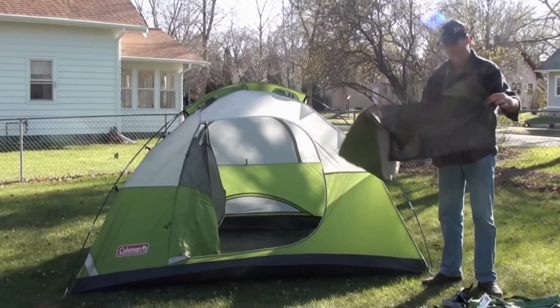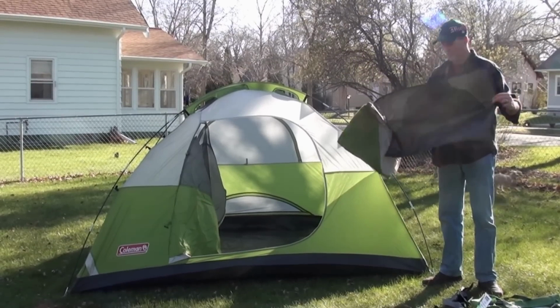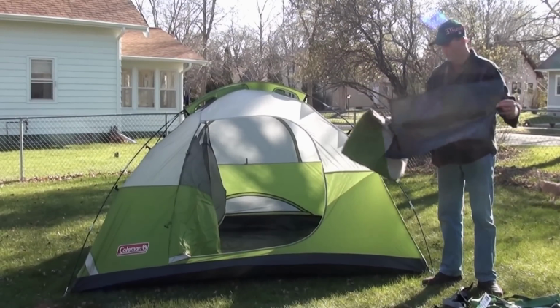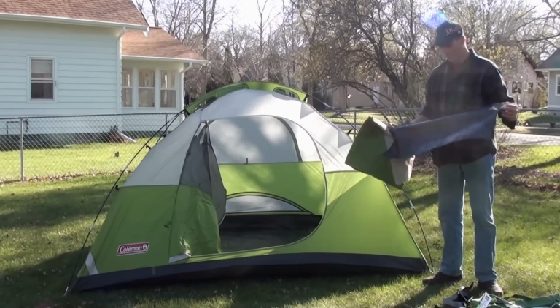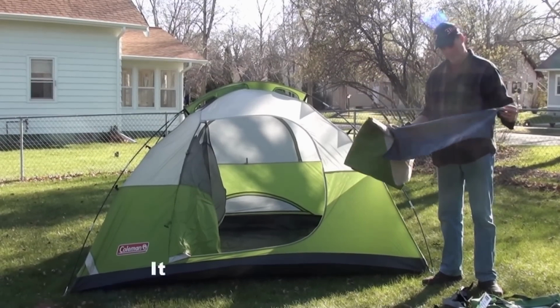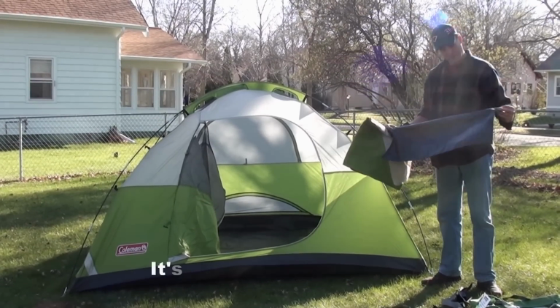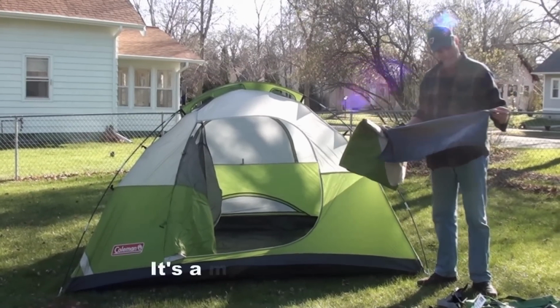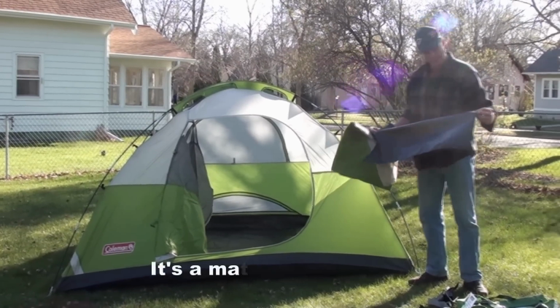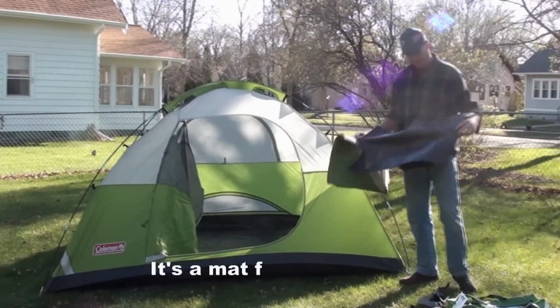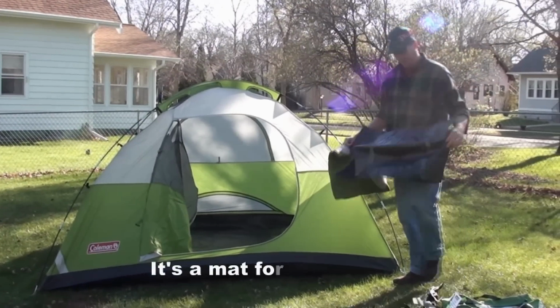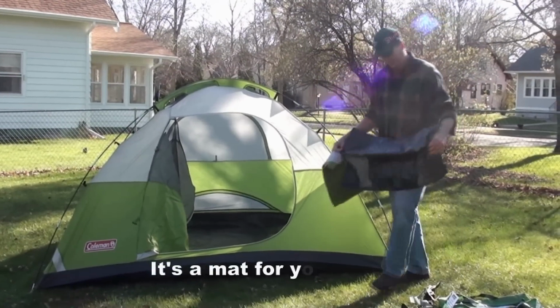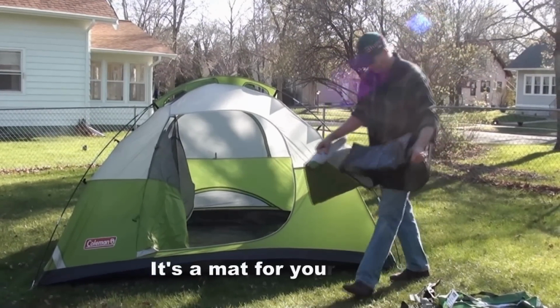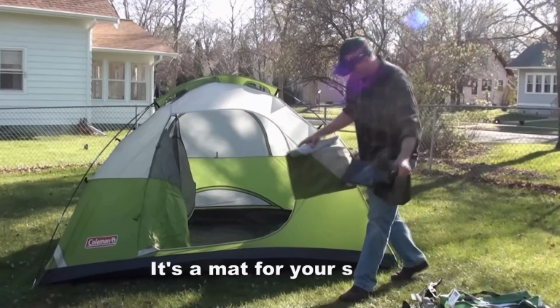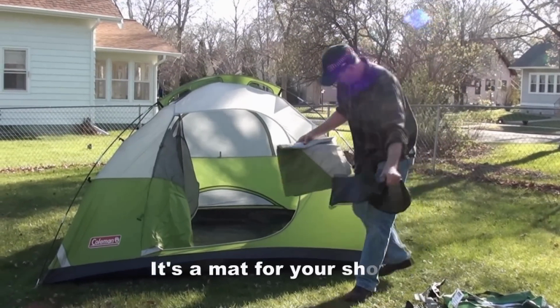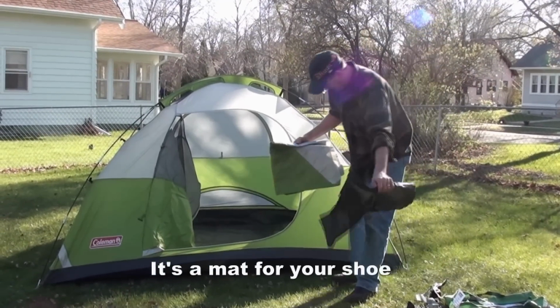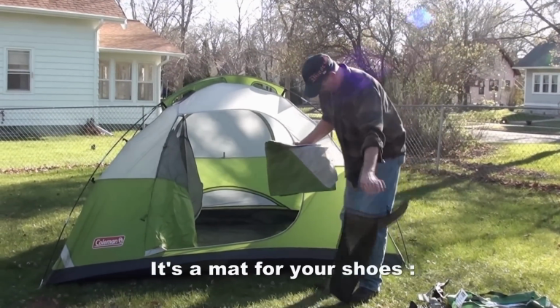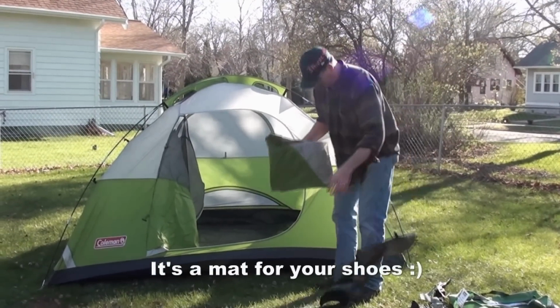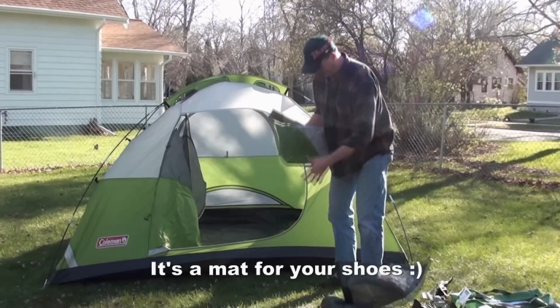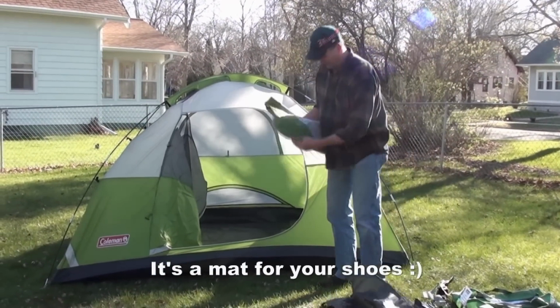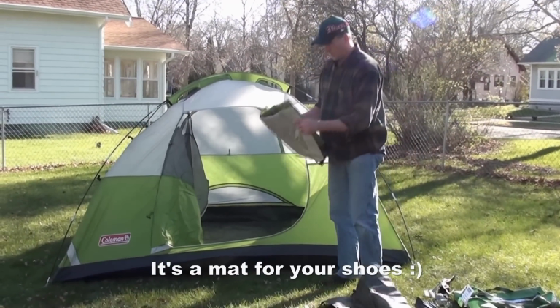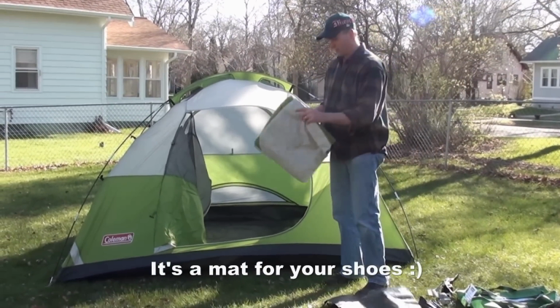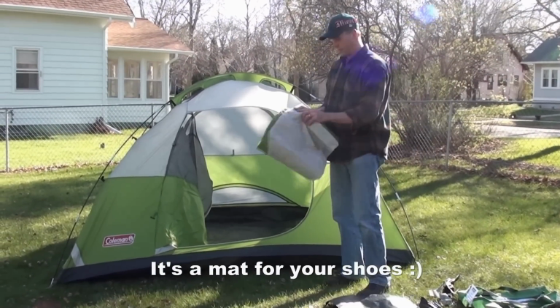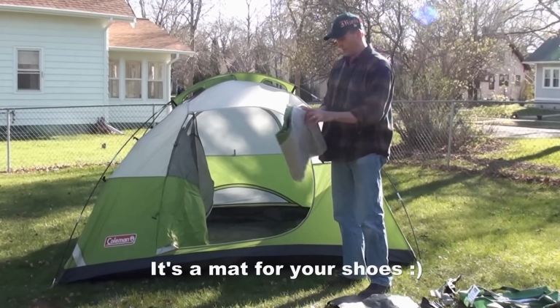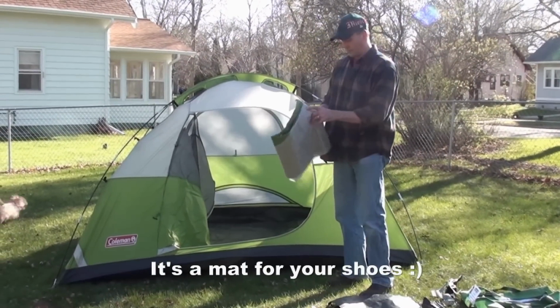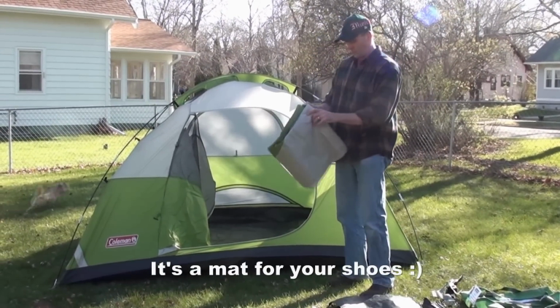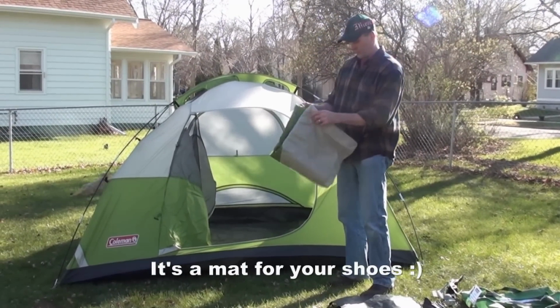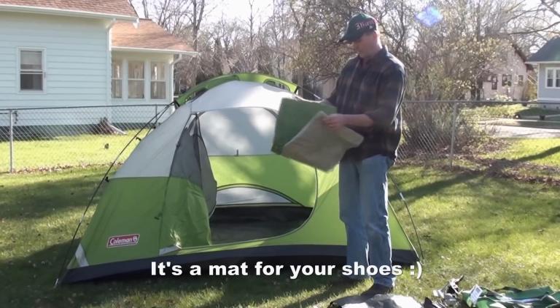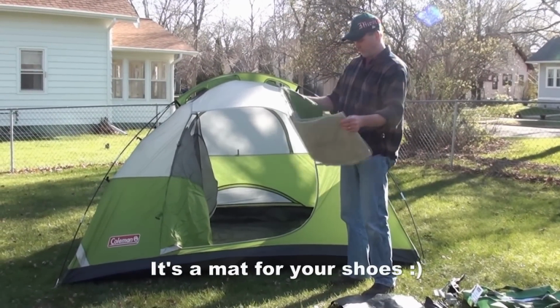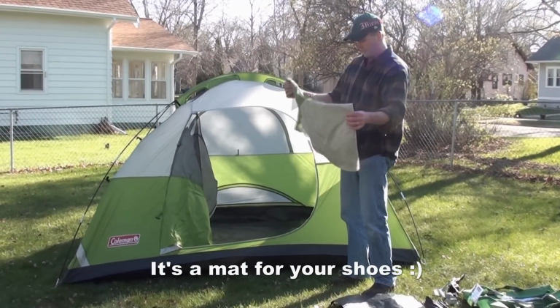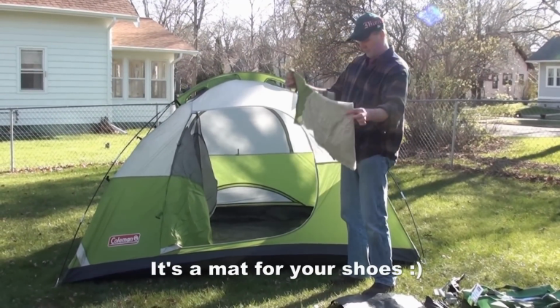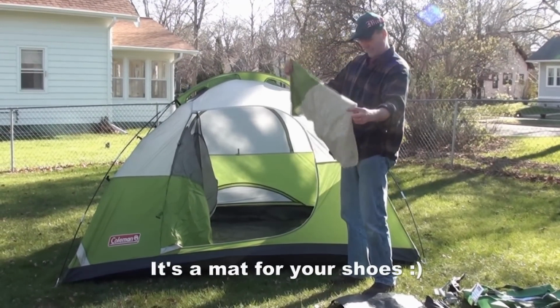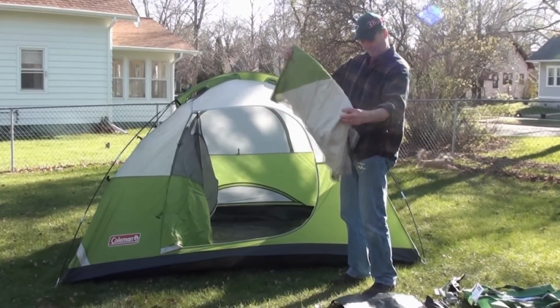I'm not sure what this is yet, but I know that this will be our rain flap.